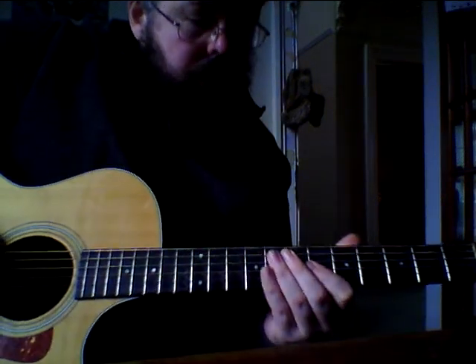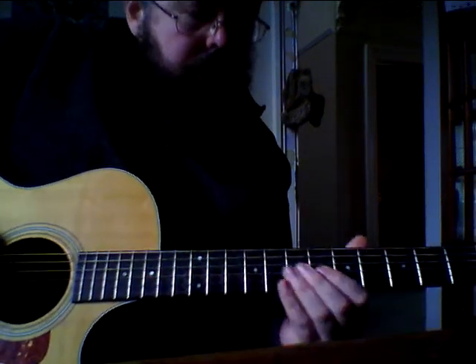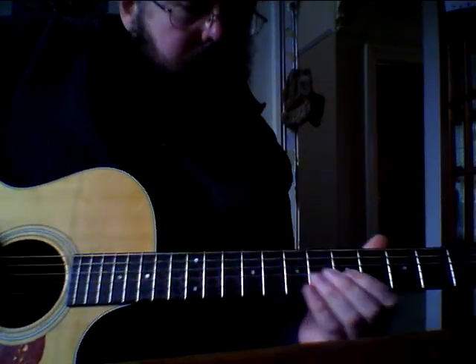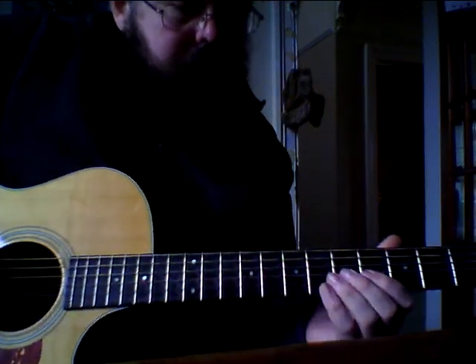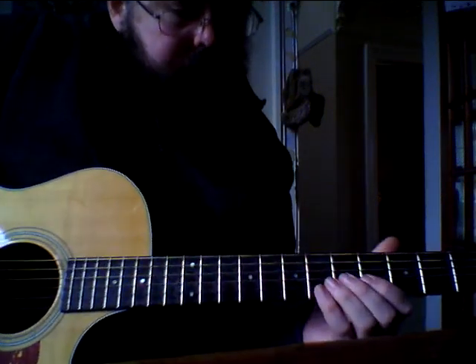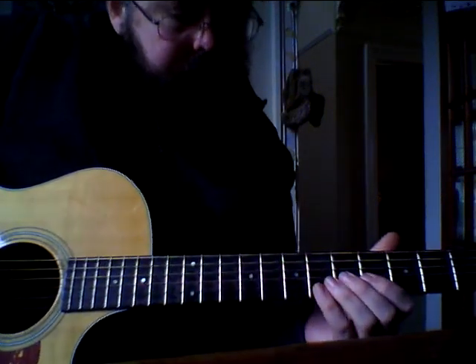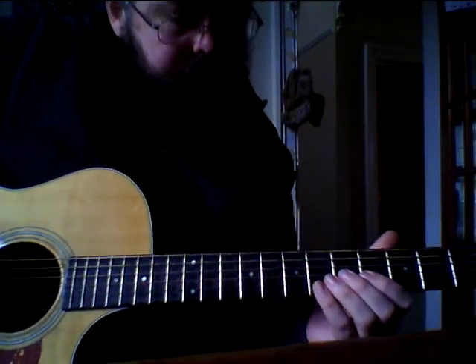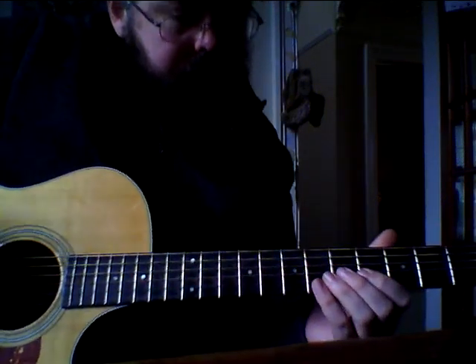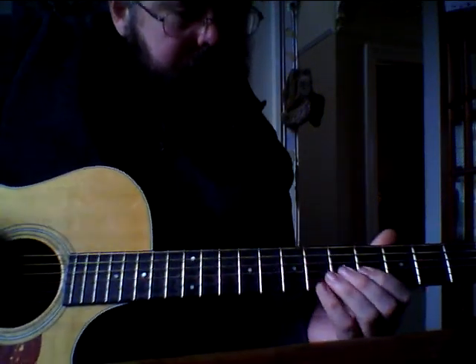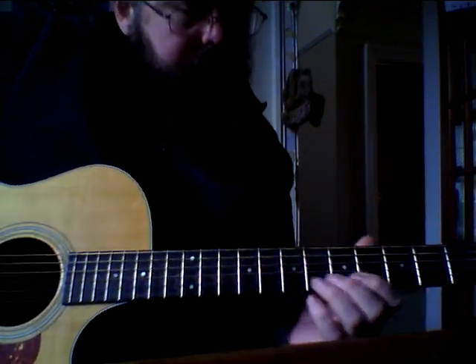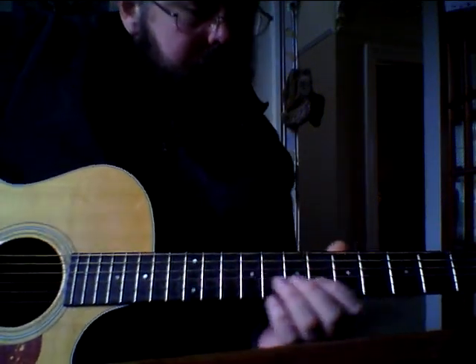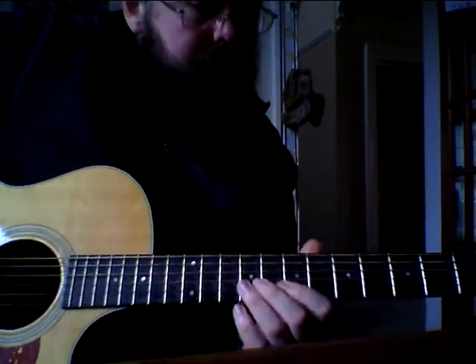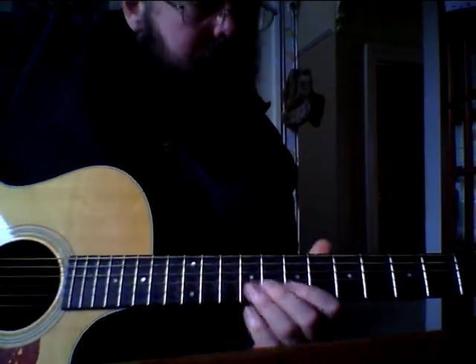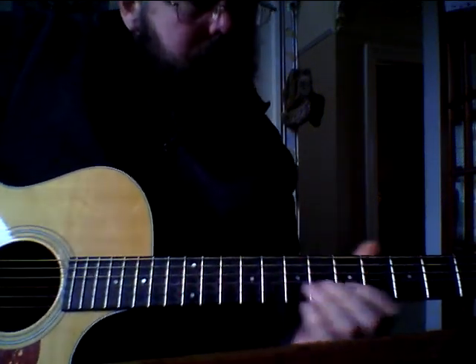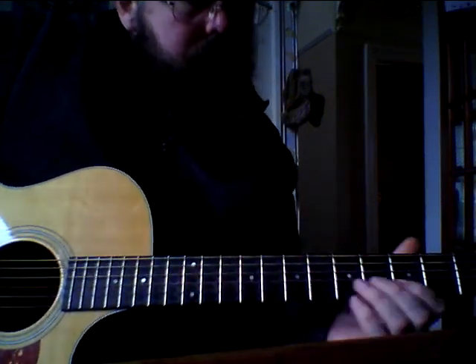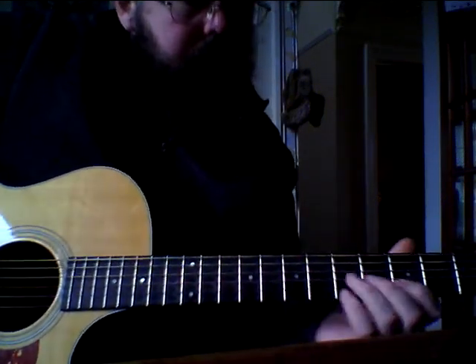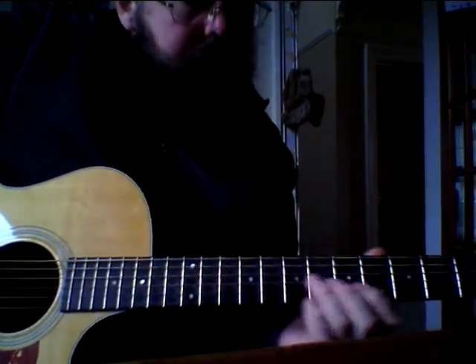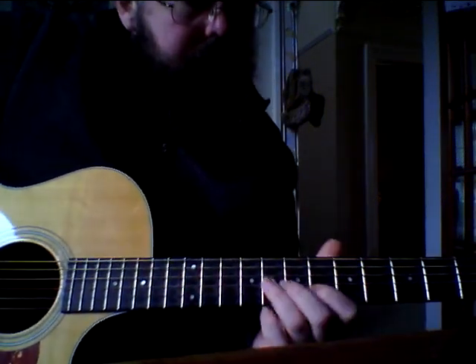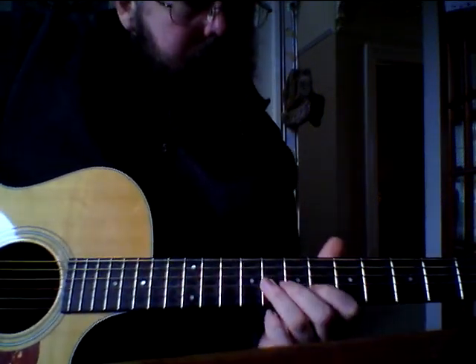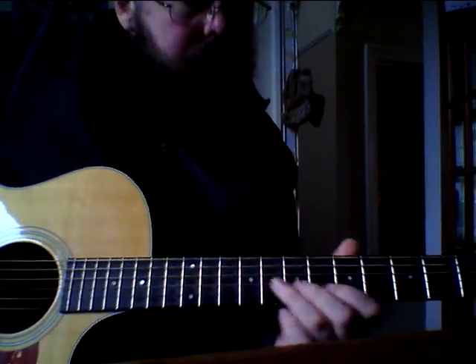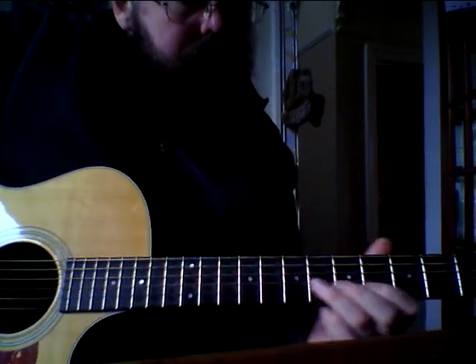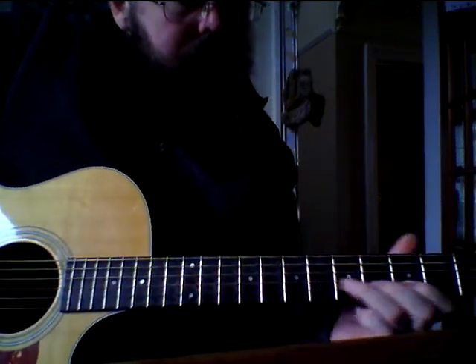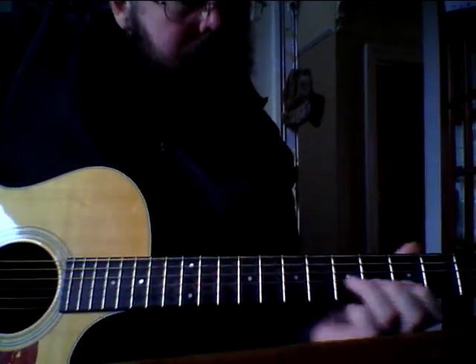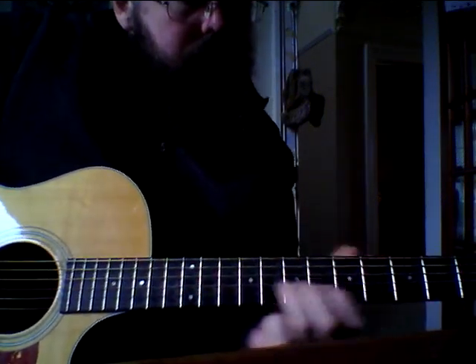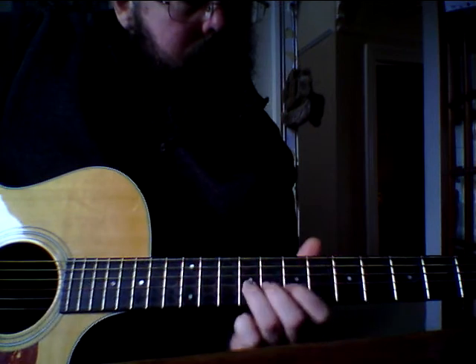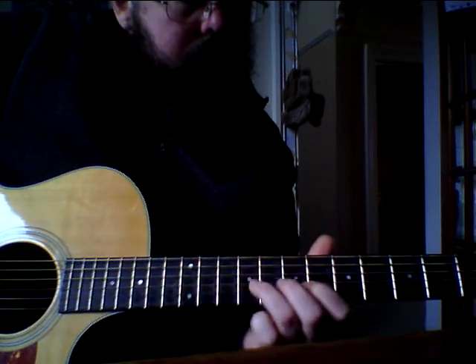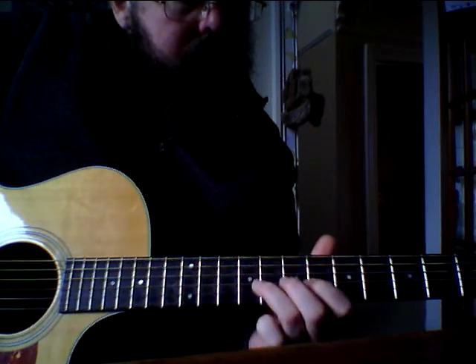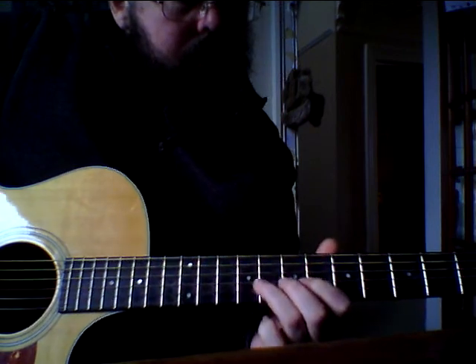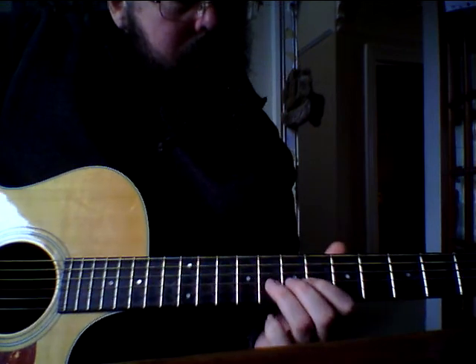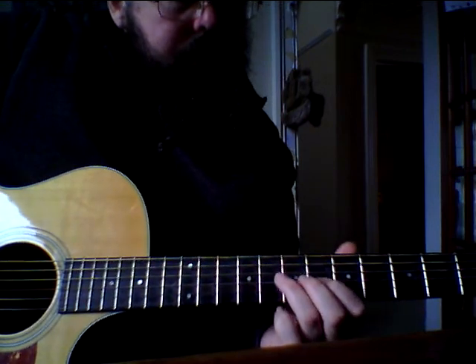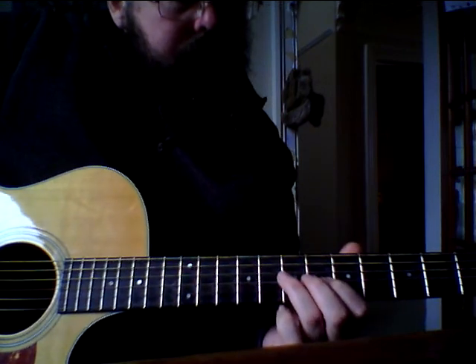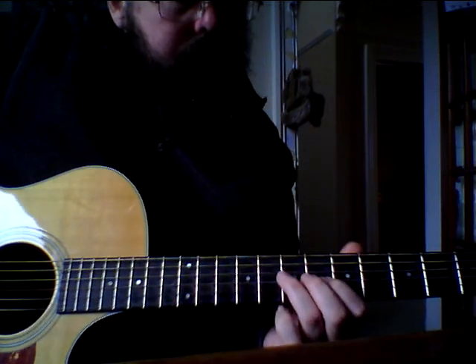Alright, I'll play through this one and then I'll break it down. This one's a bit simpler, I think.